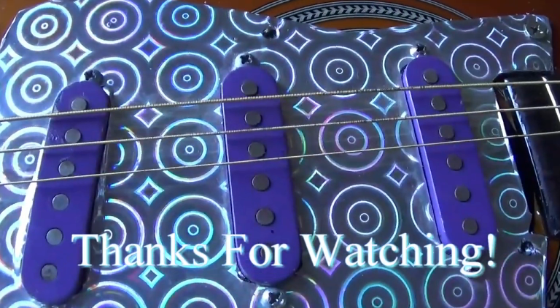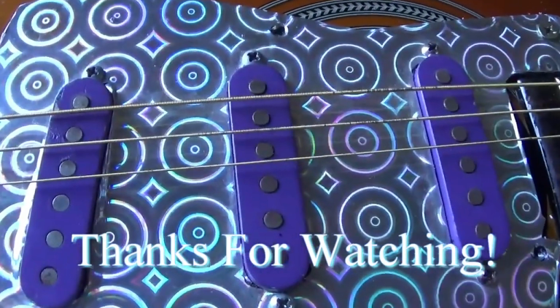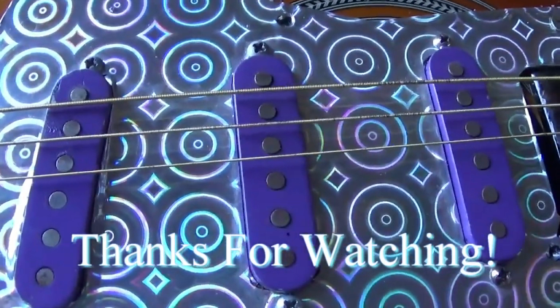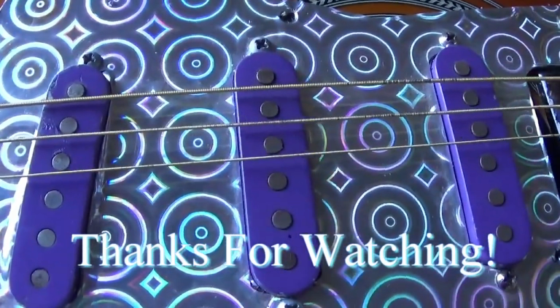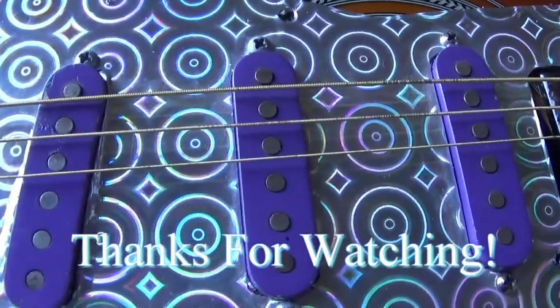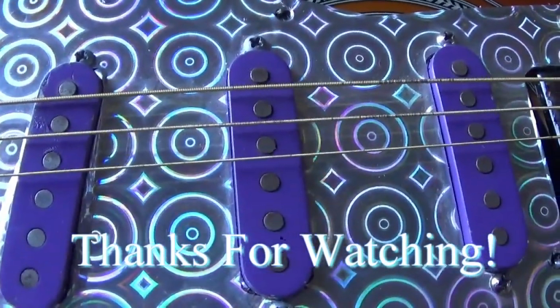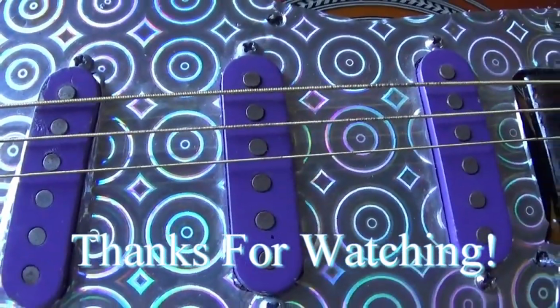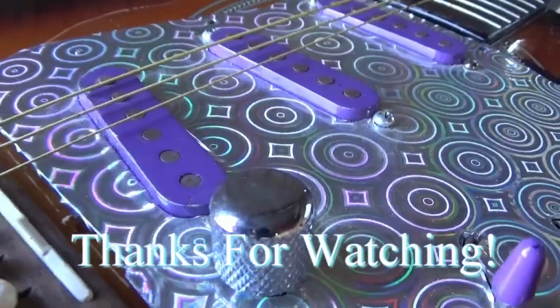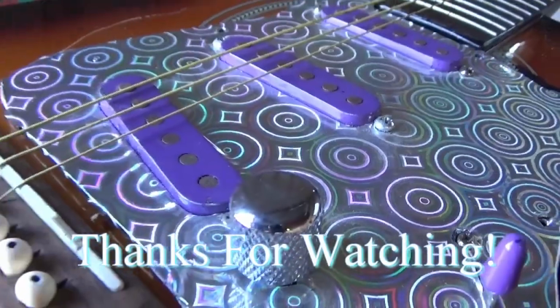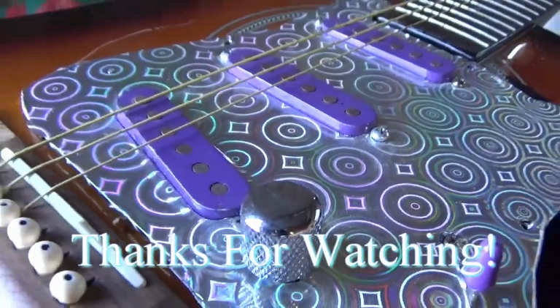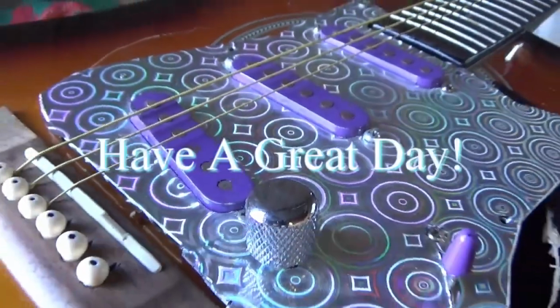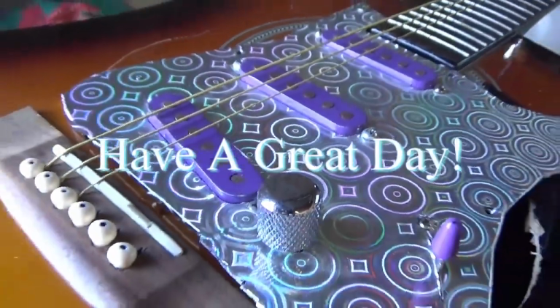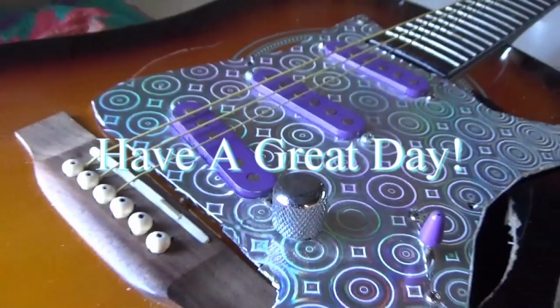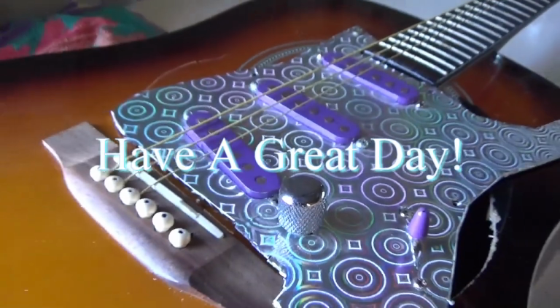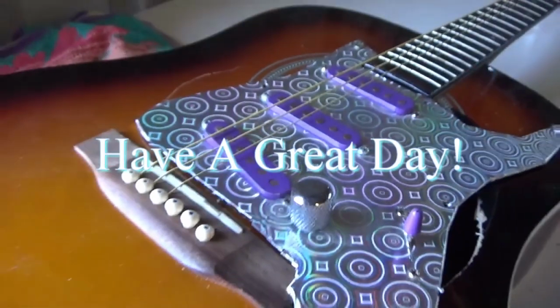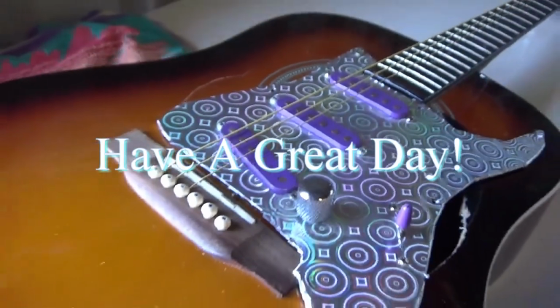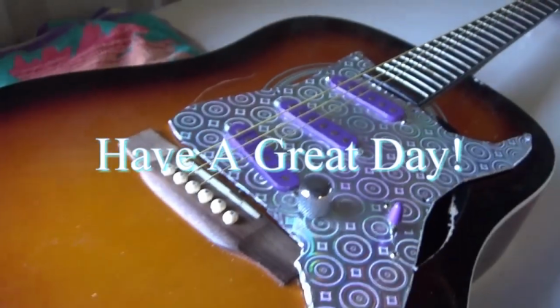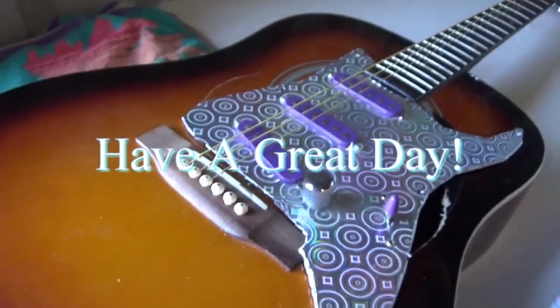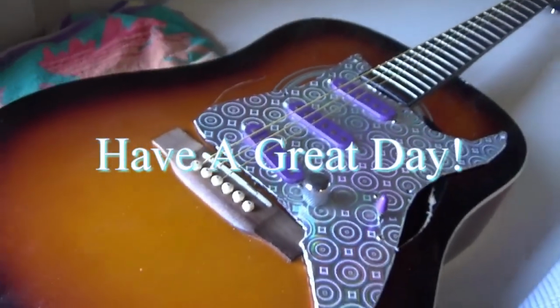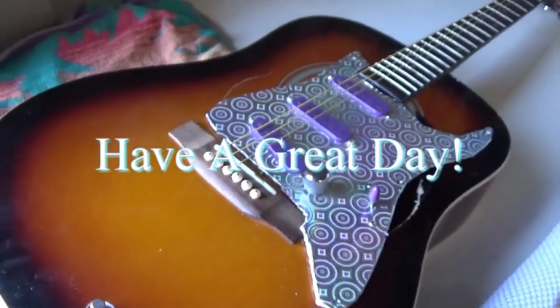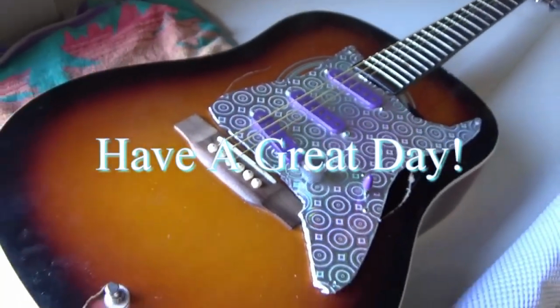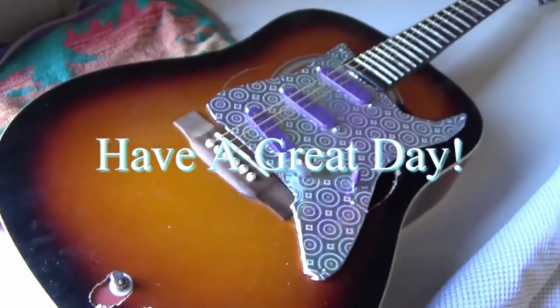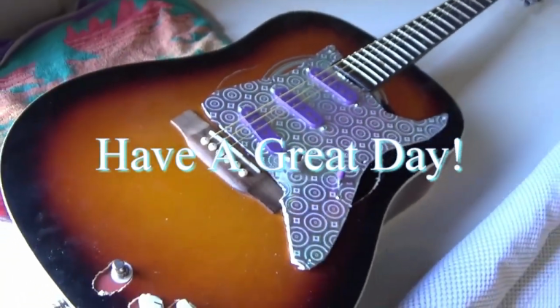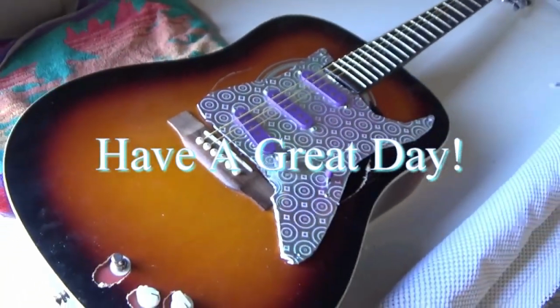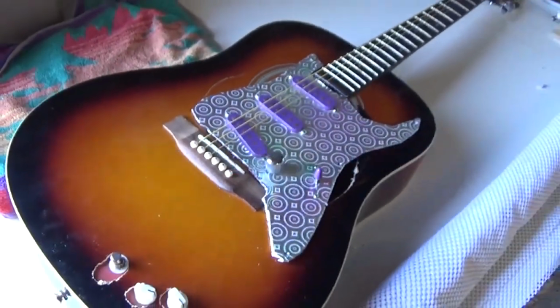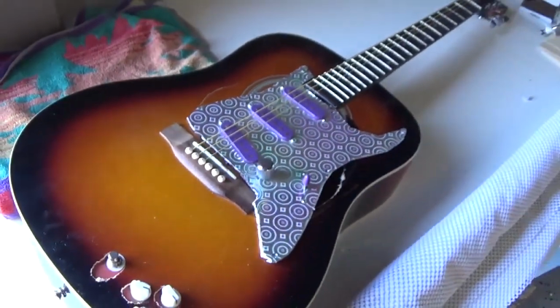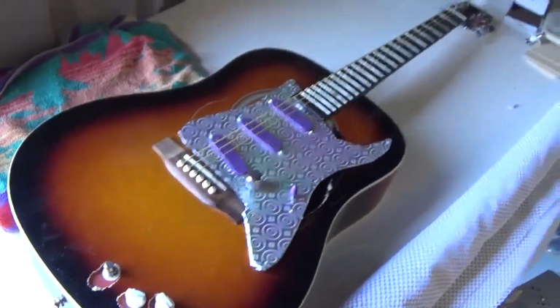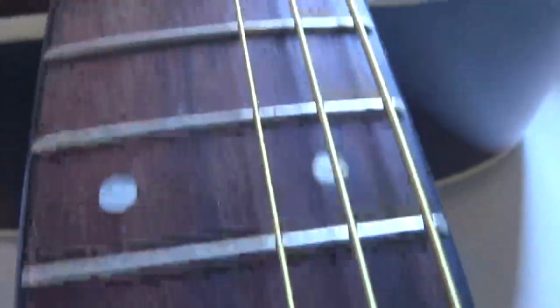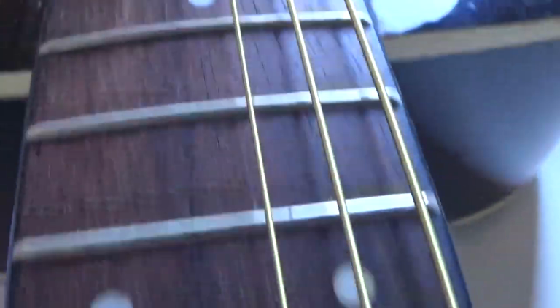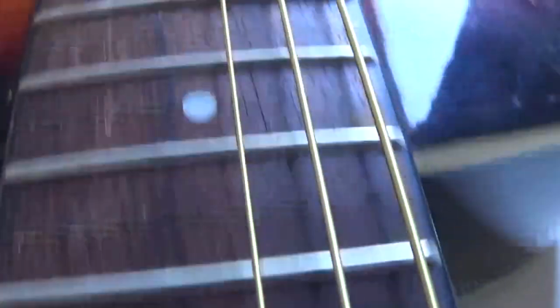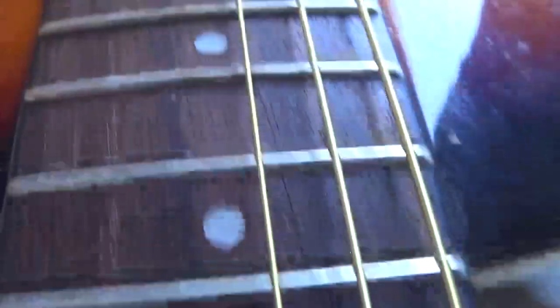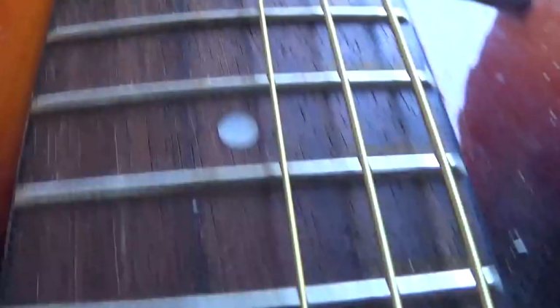Okay, thanks for hanging out in the shed today. If you like what you saw, make a comment below, possibly subscribe or even like. Have a great day.